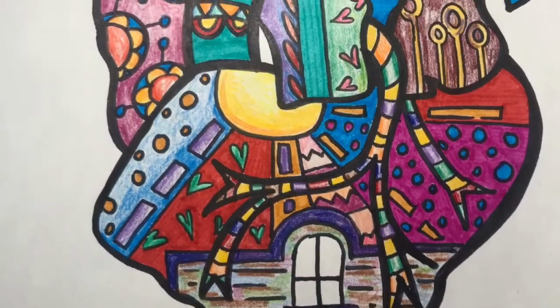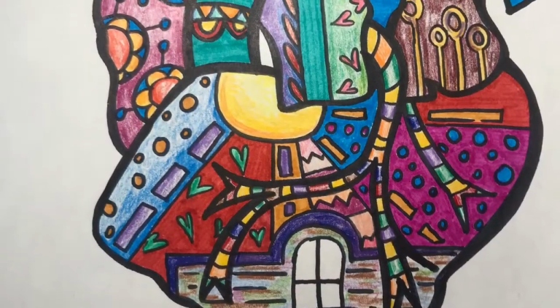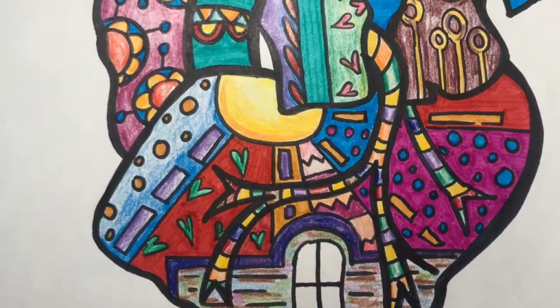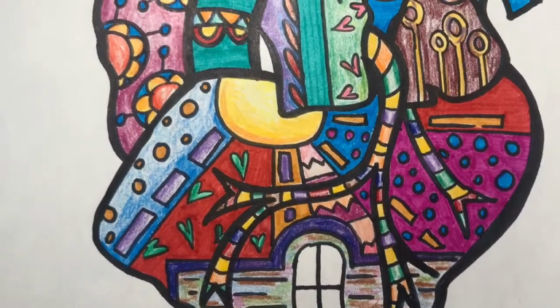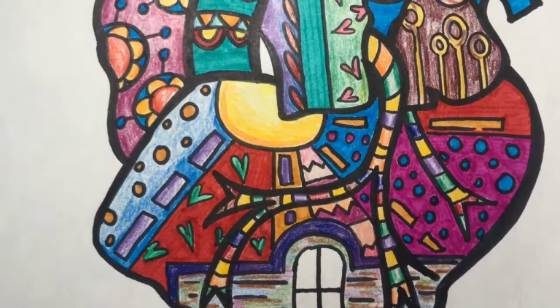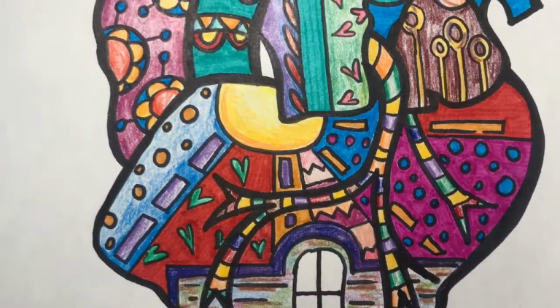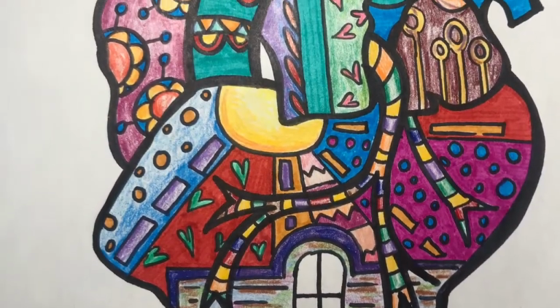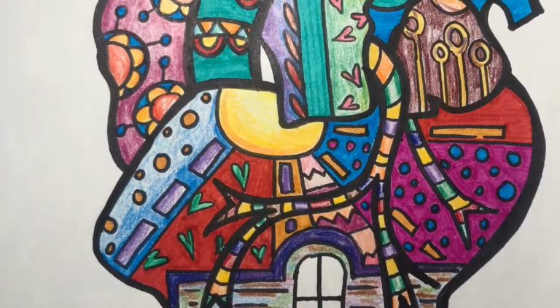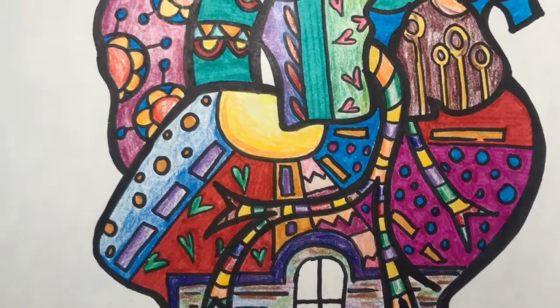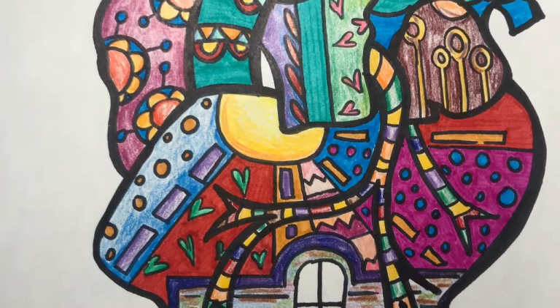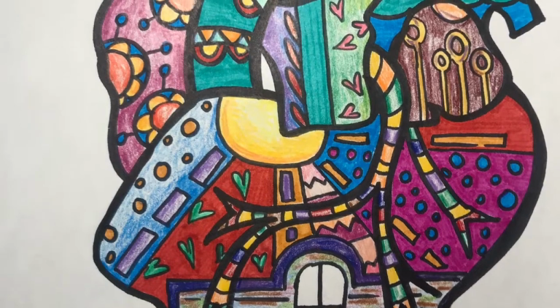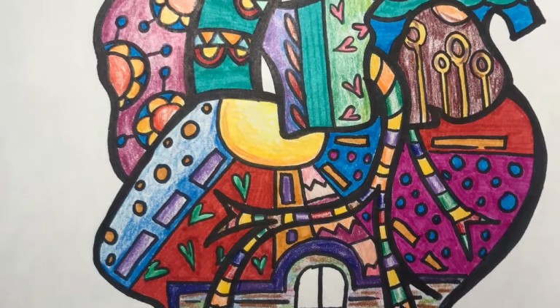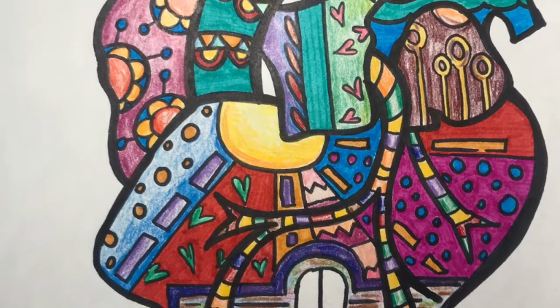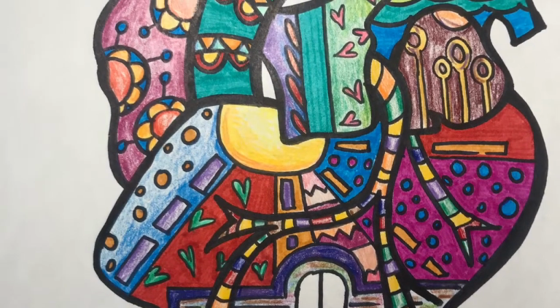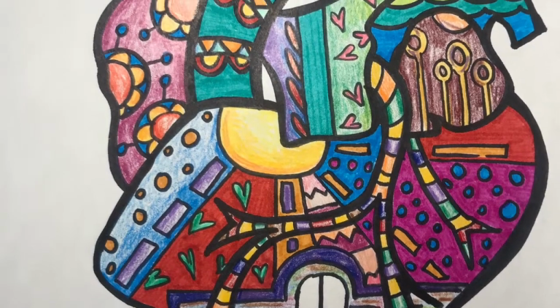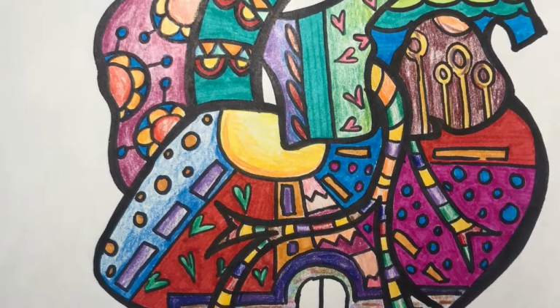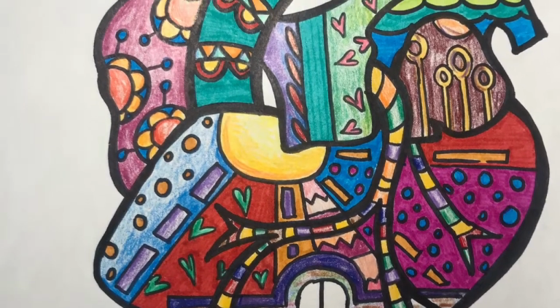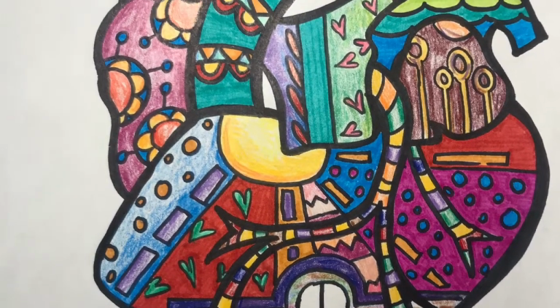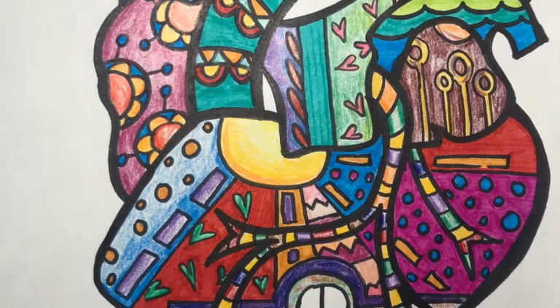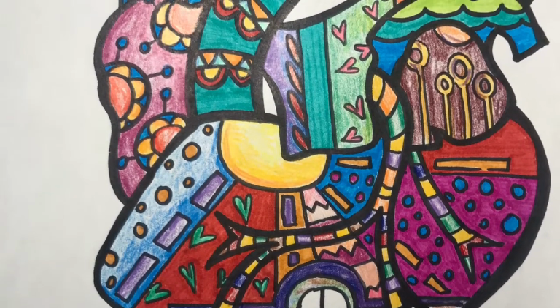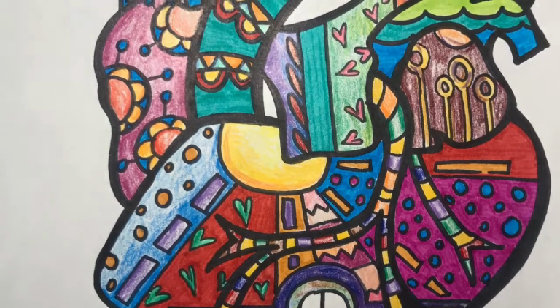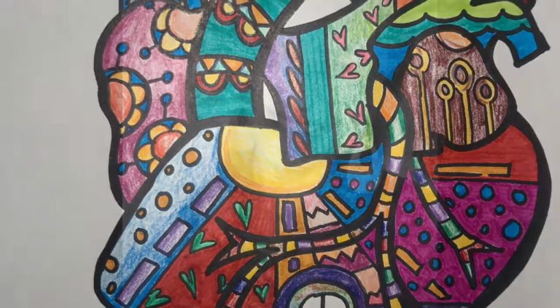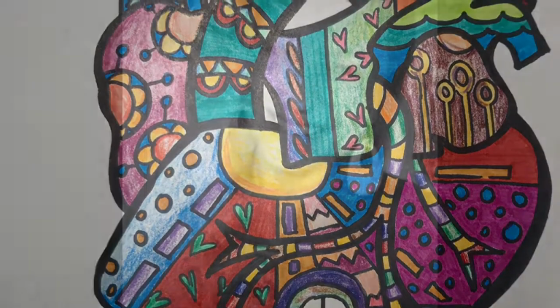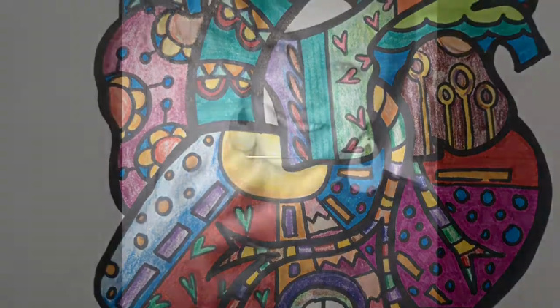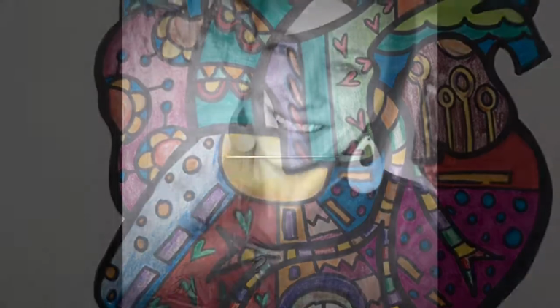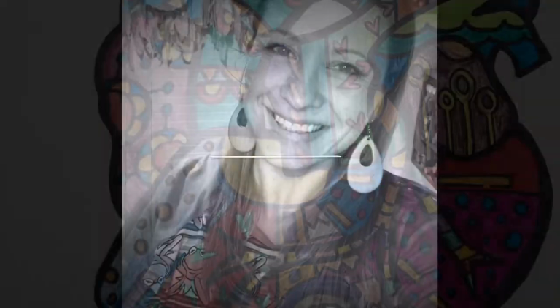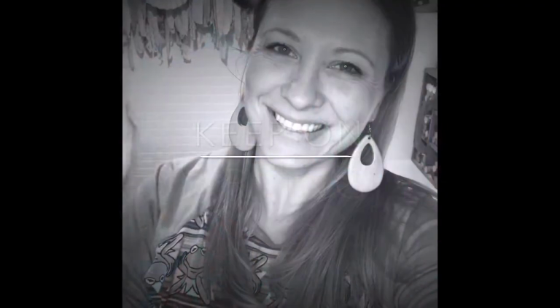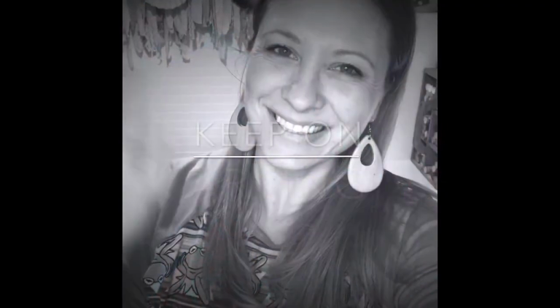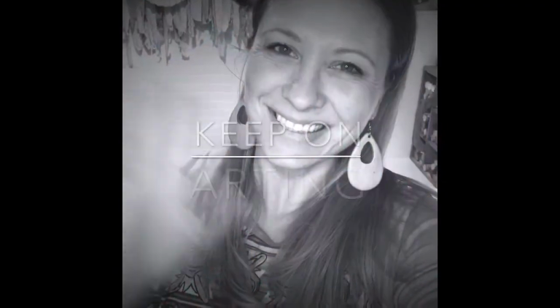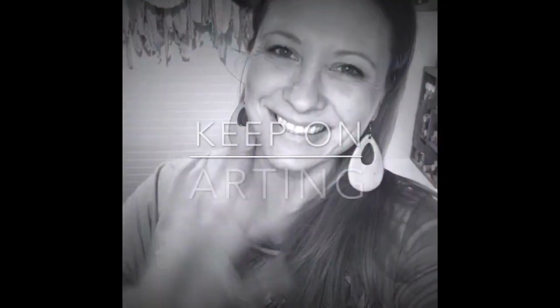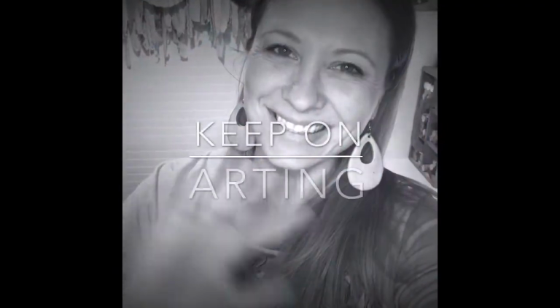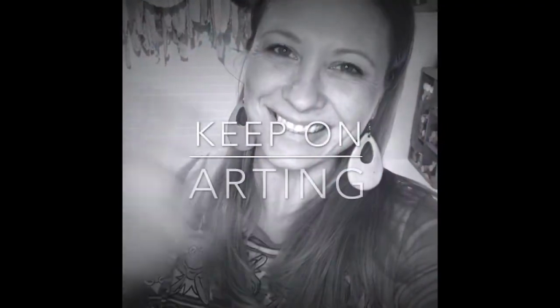I hope you had fun creating this project today, and don't forget to keep on arting.